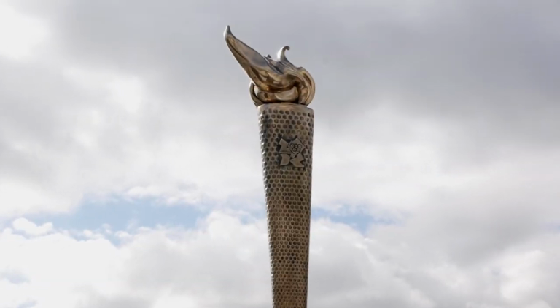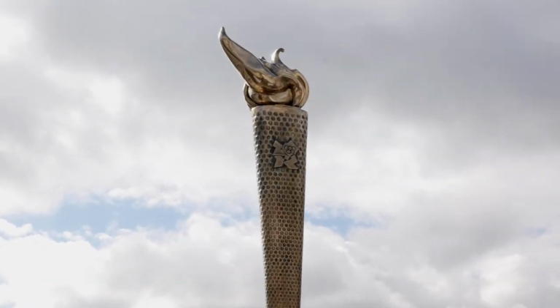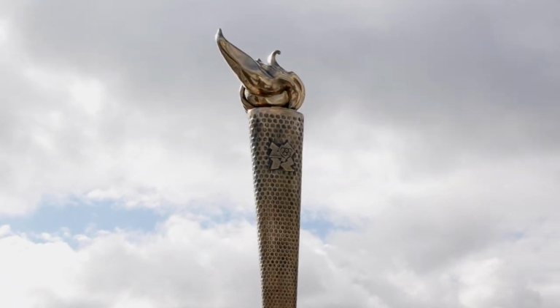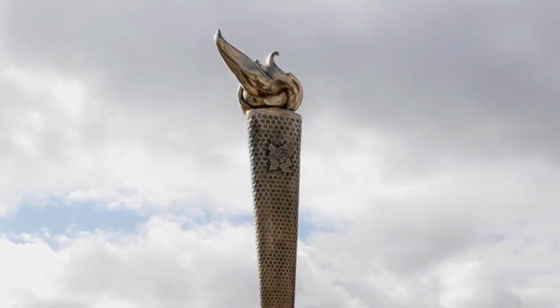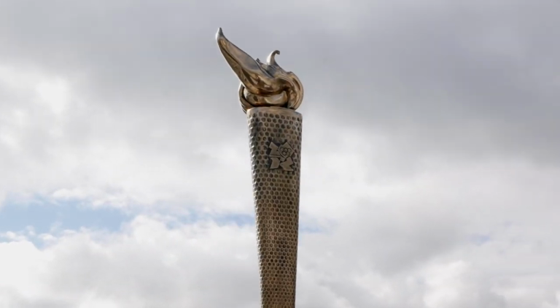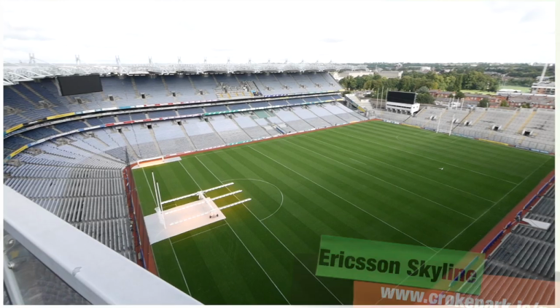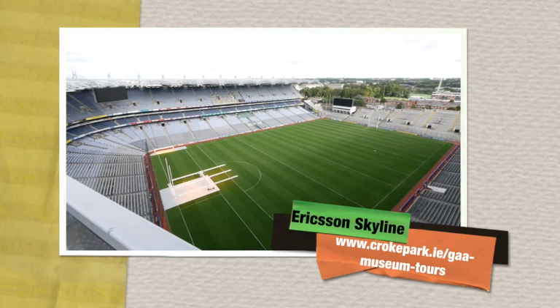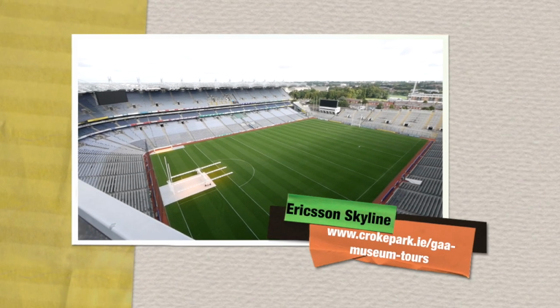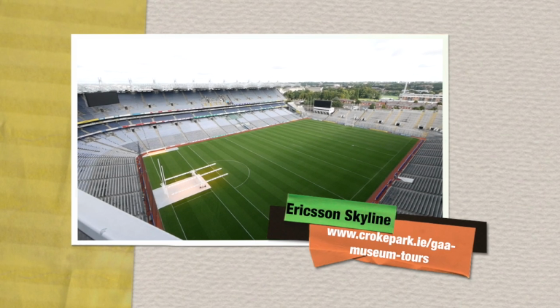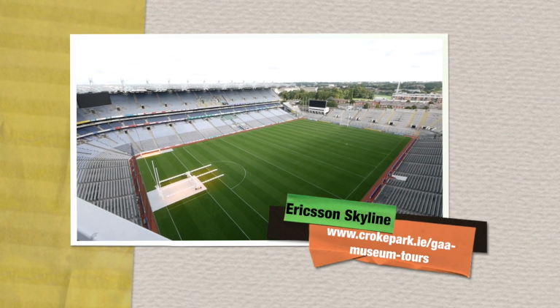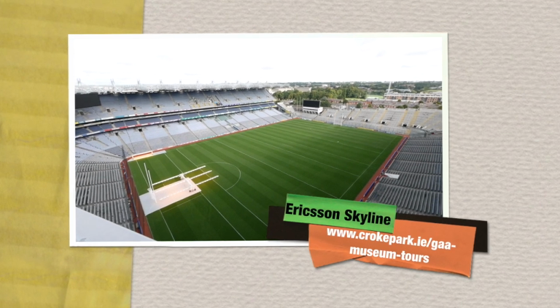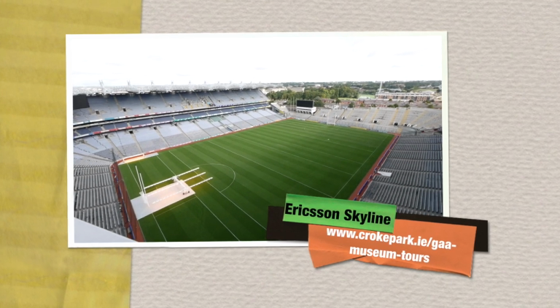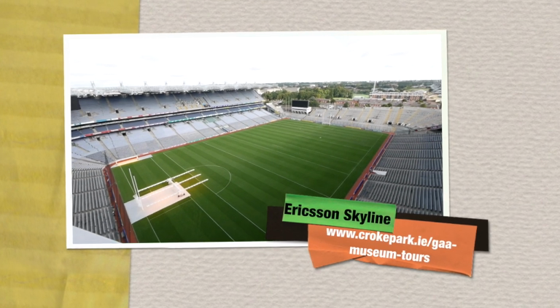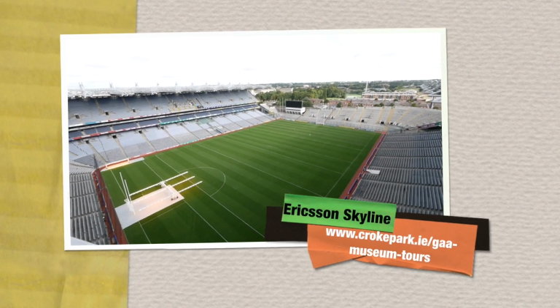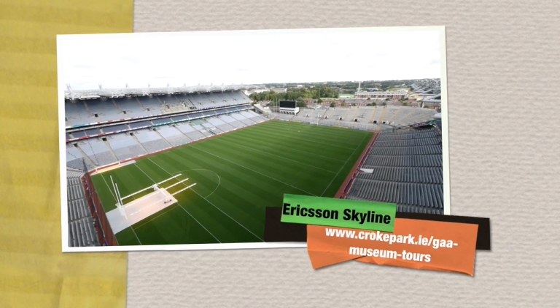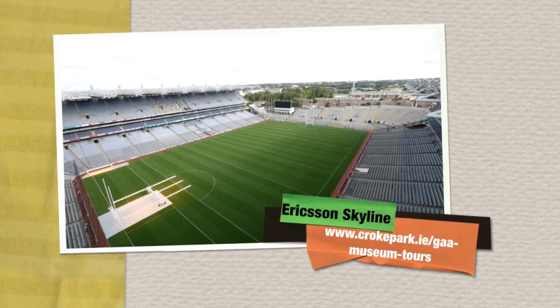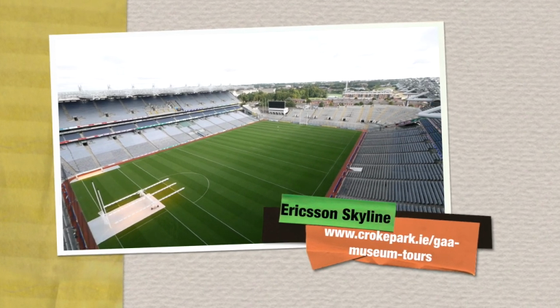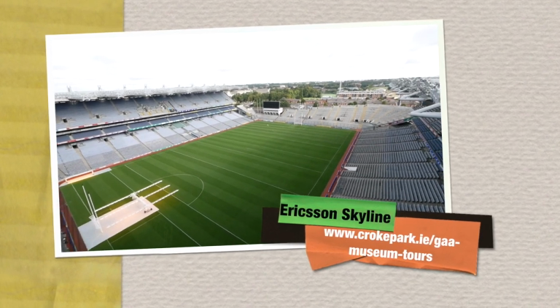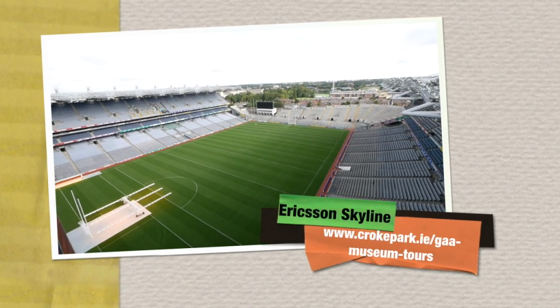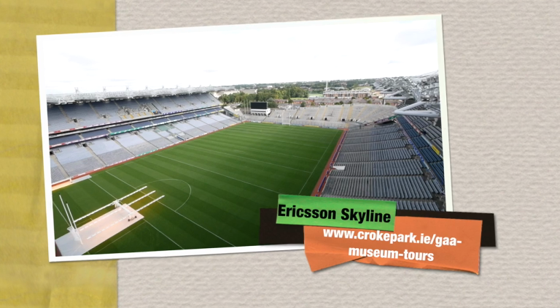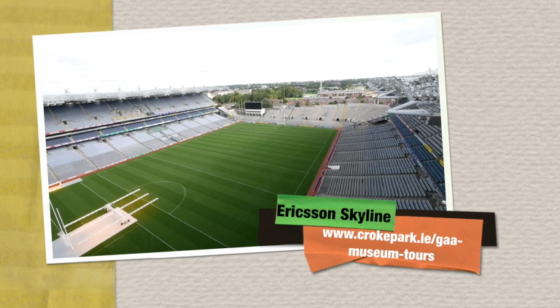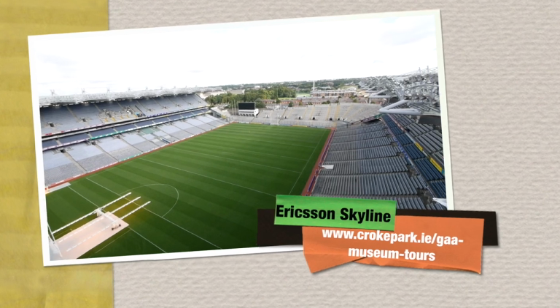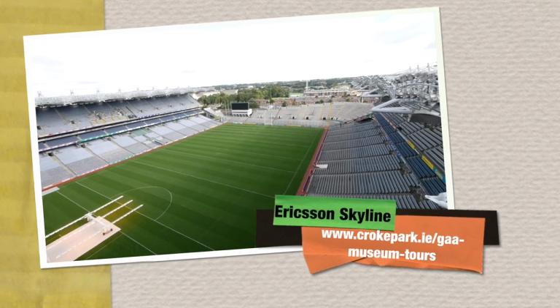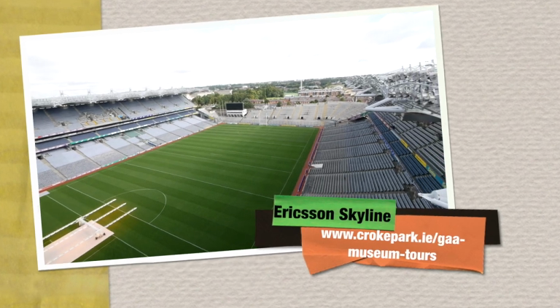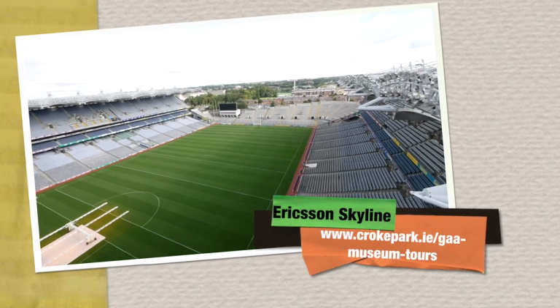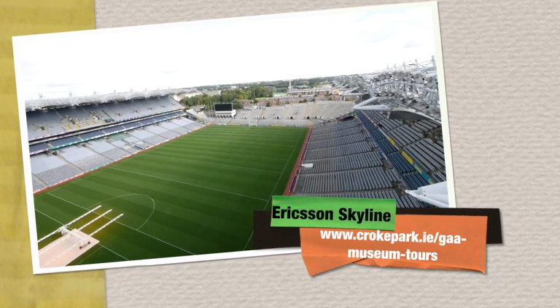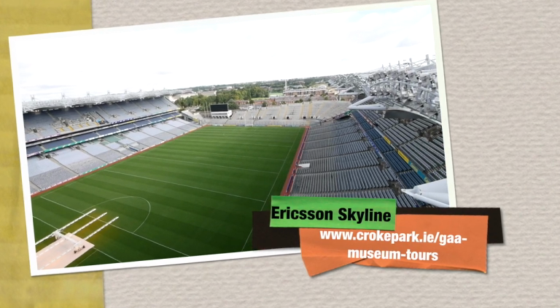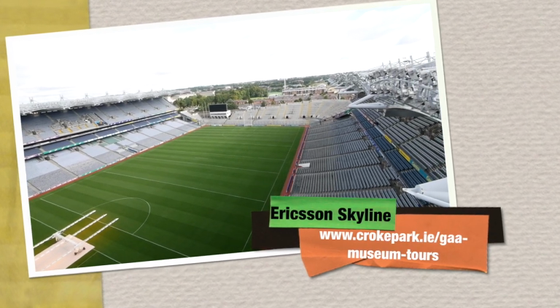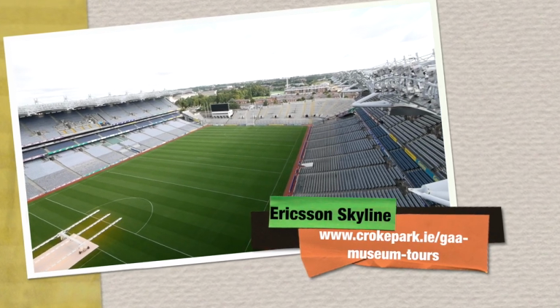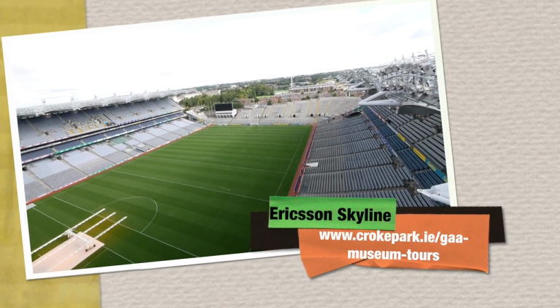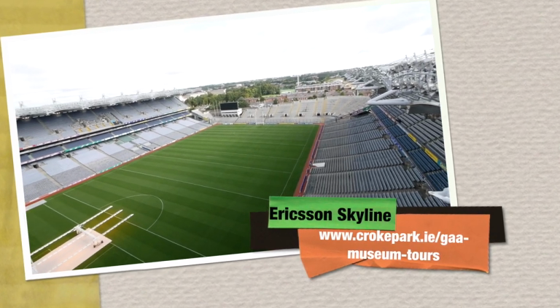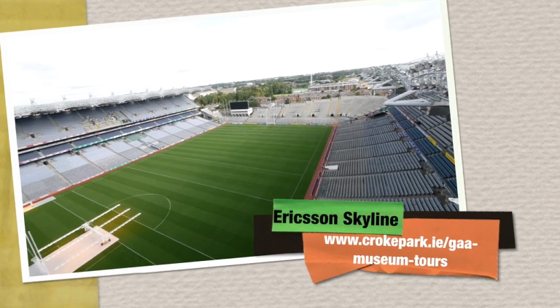For more information on the Croke Park tours, head over to crokepark.ie/gaamuseumtours.